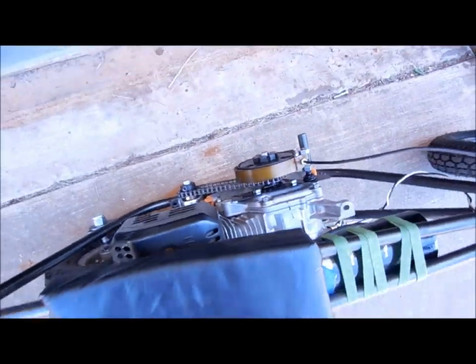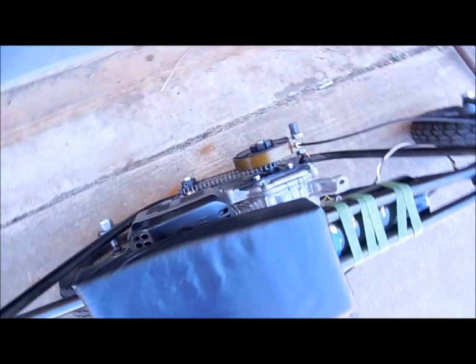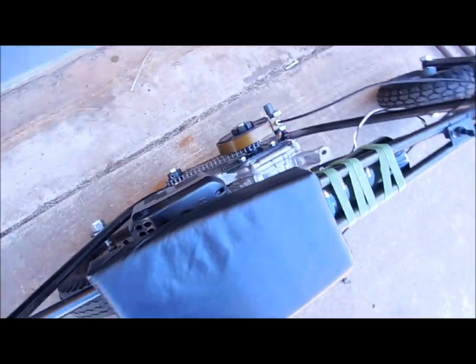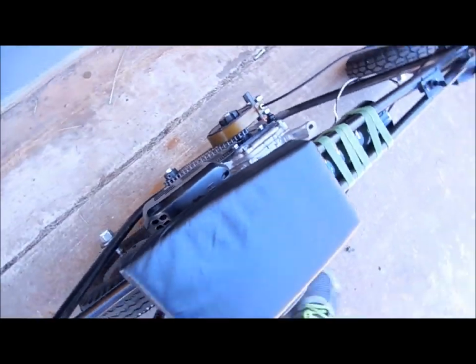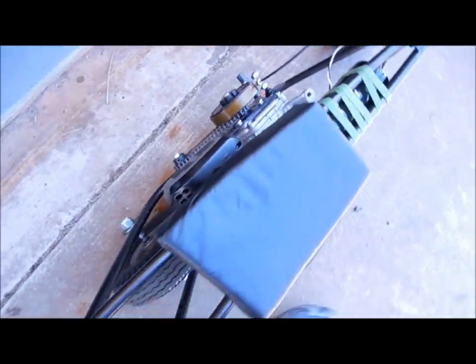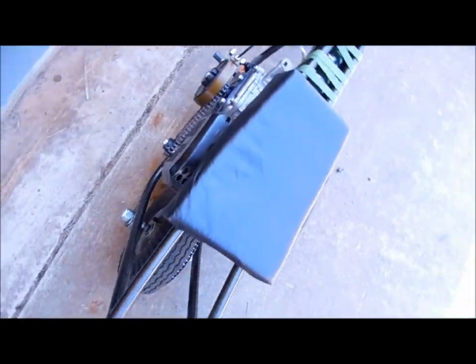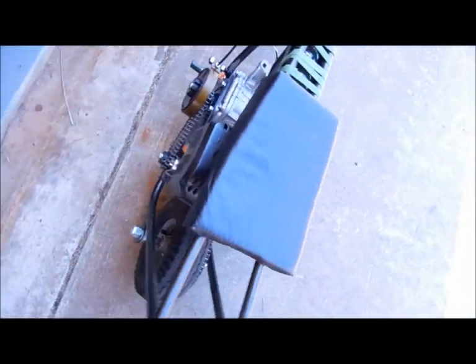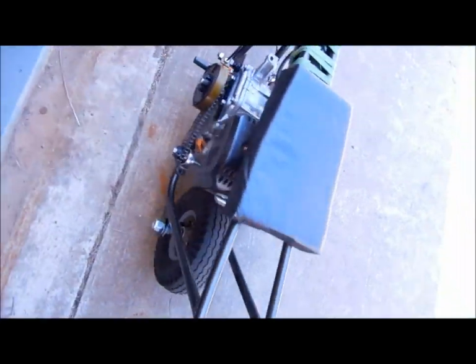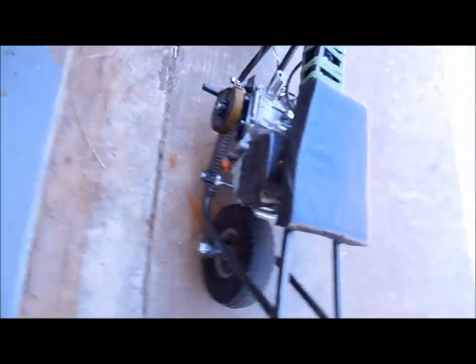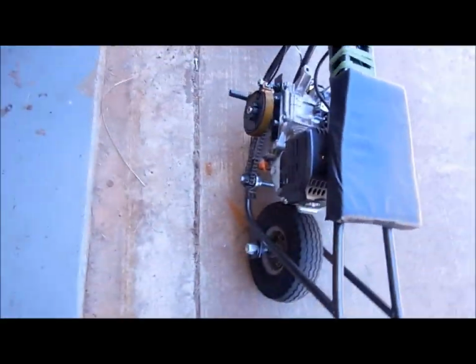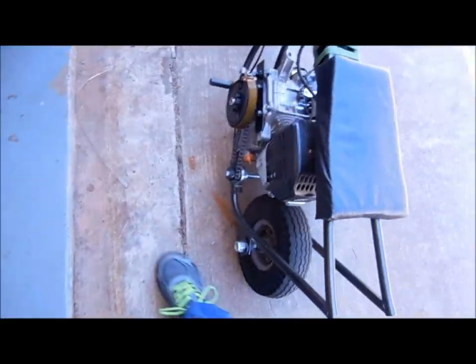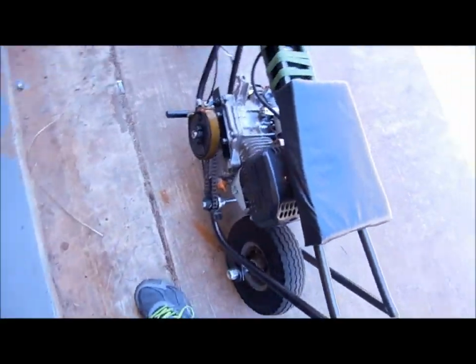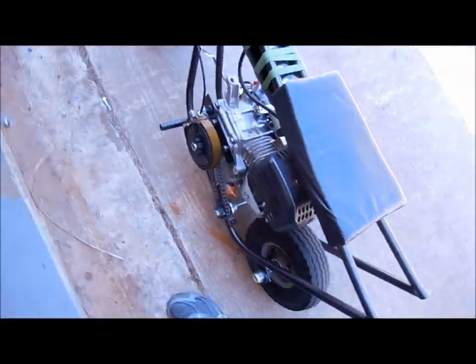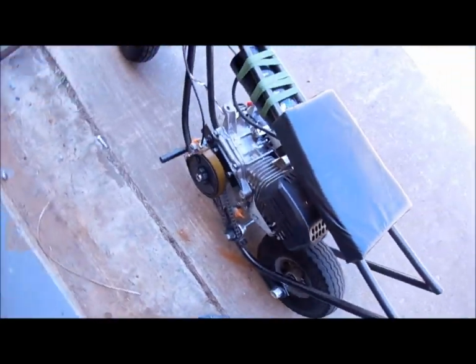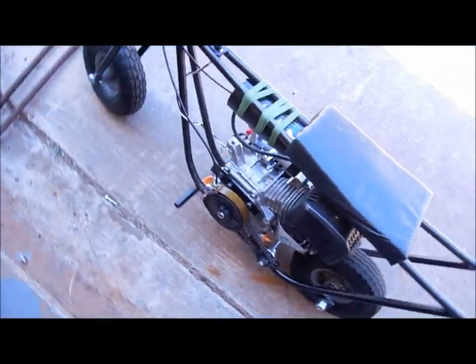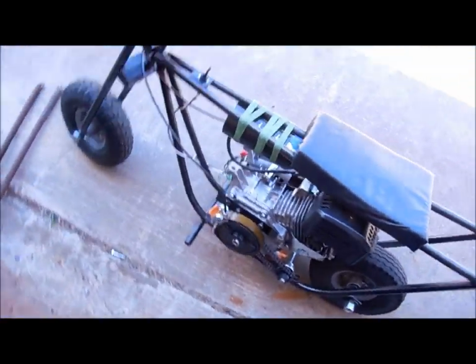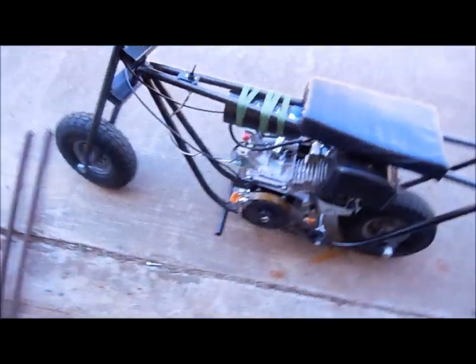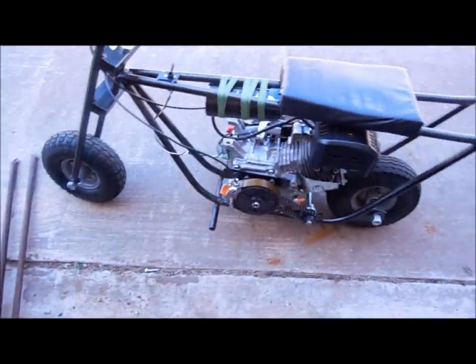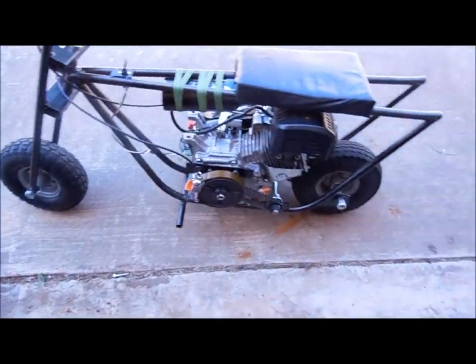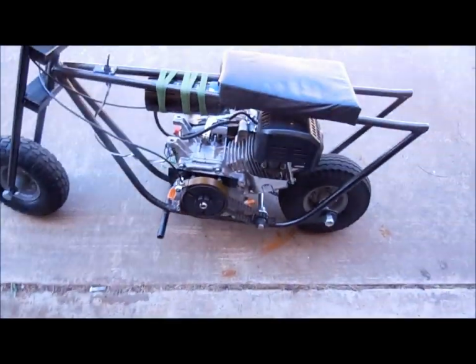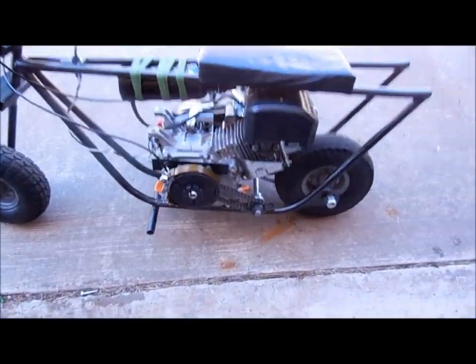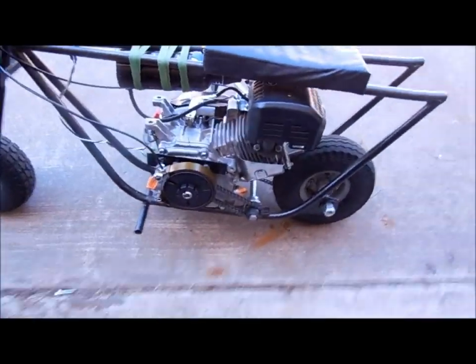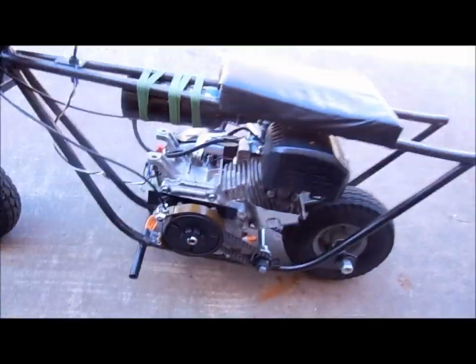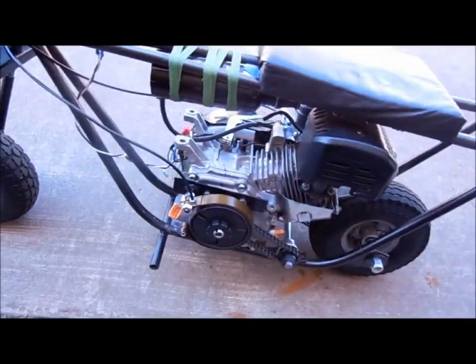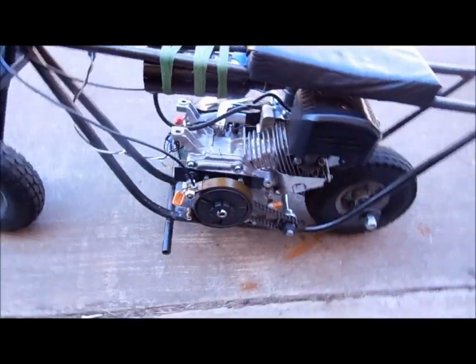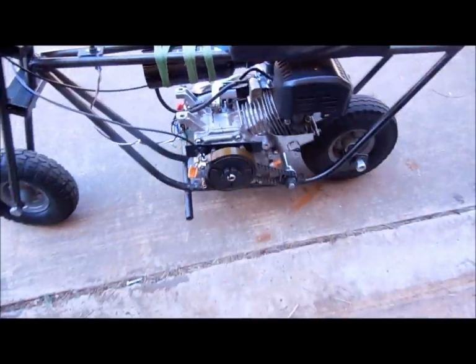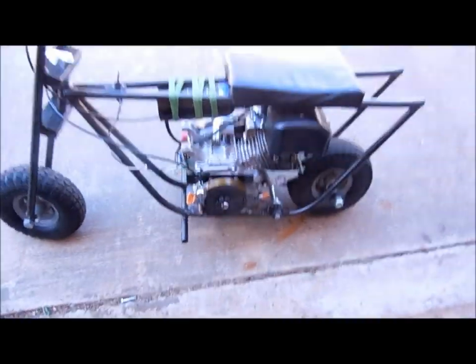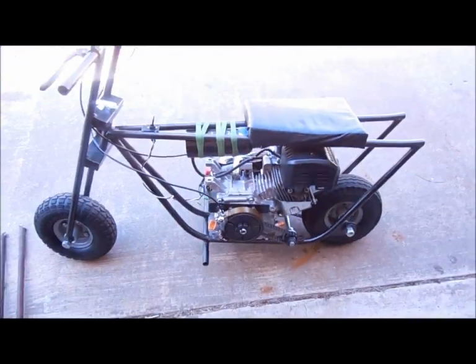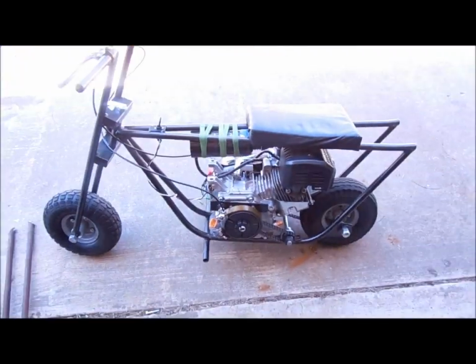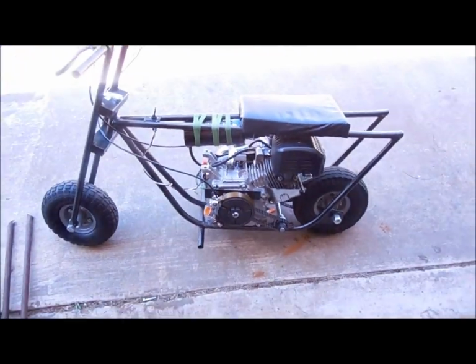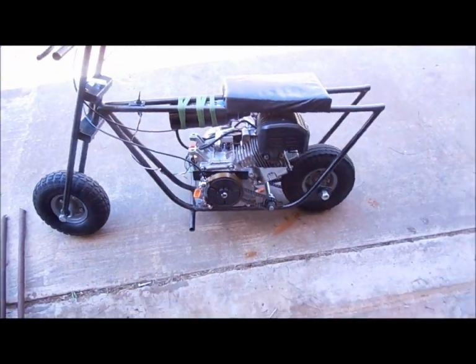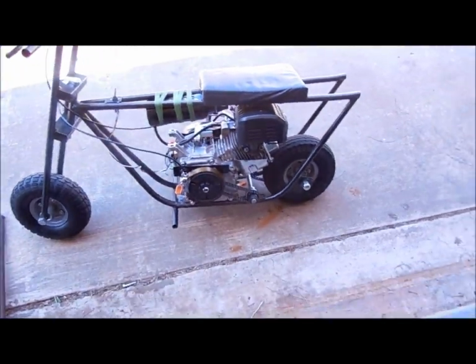This is supposed to be just a cheap, quick mini bike build. And it works, so that's all I care about.